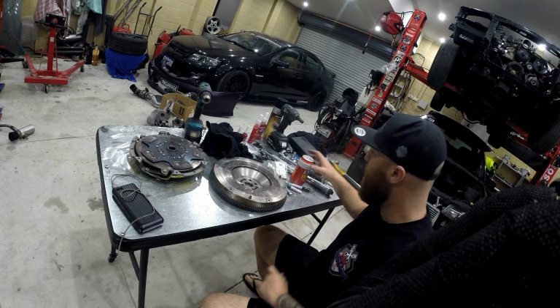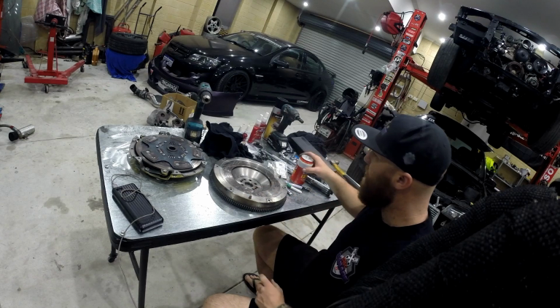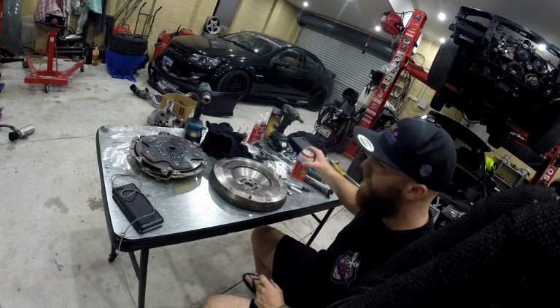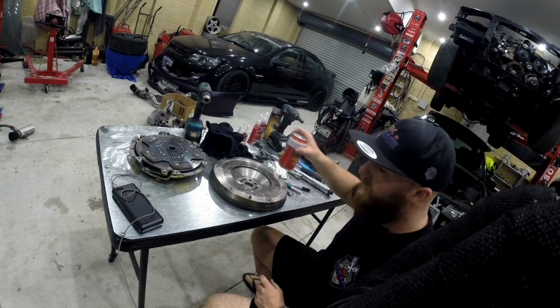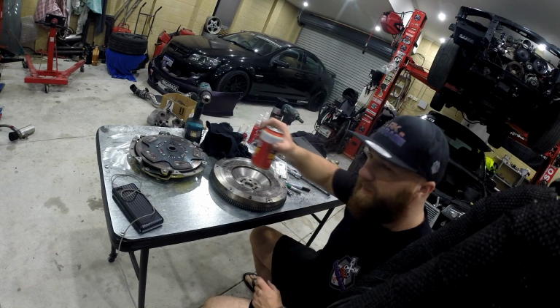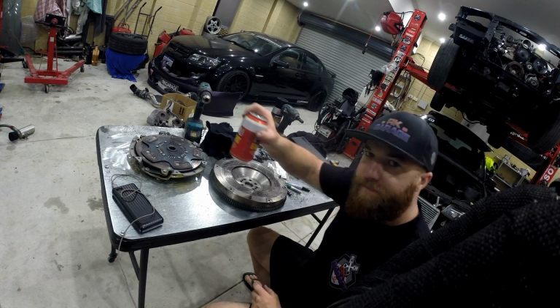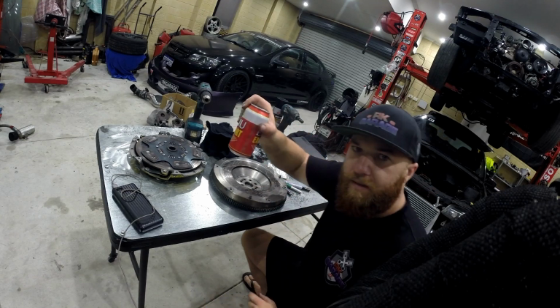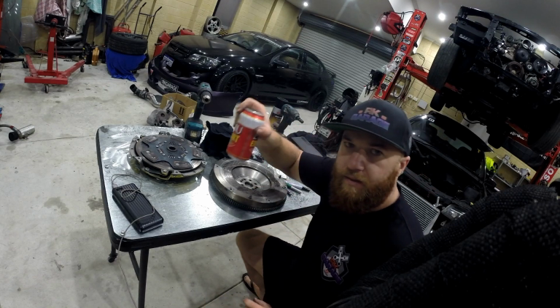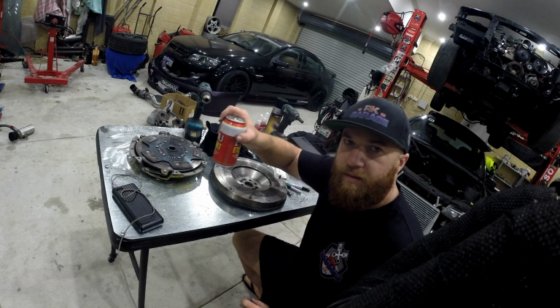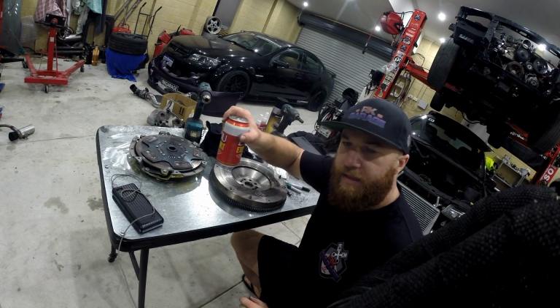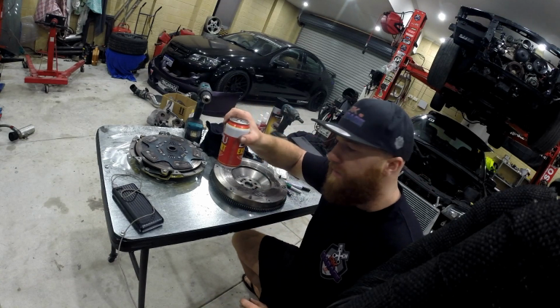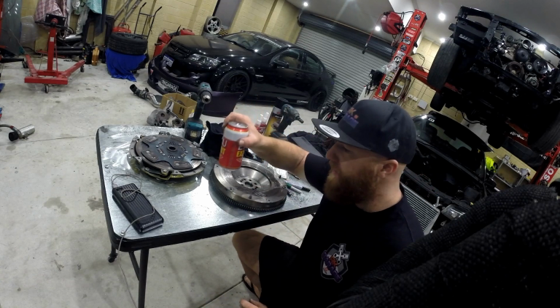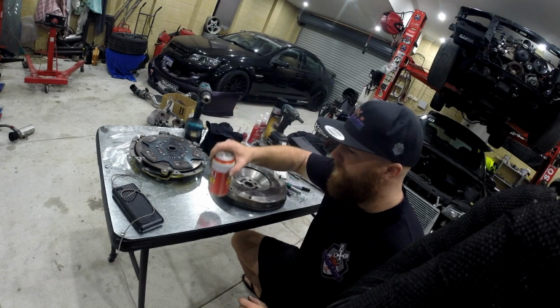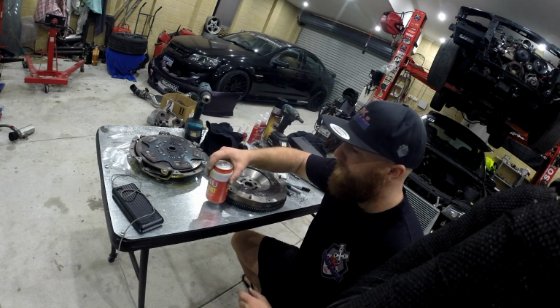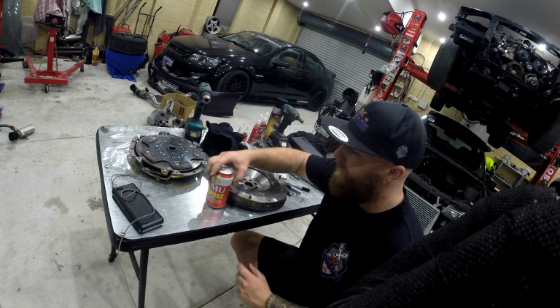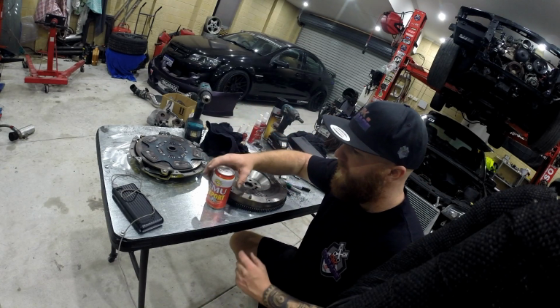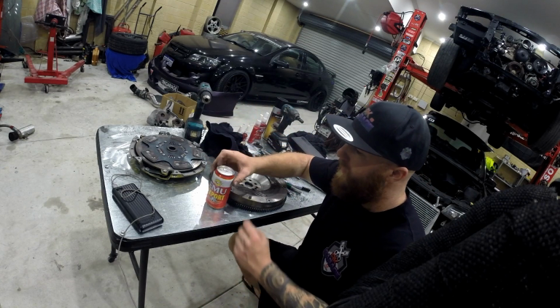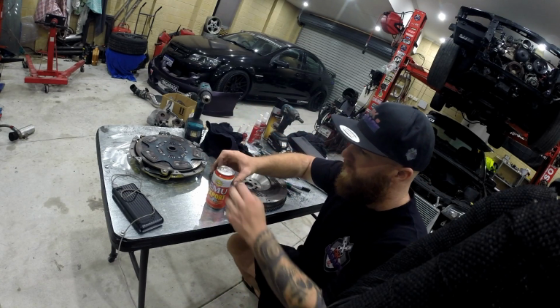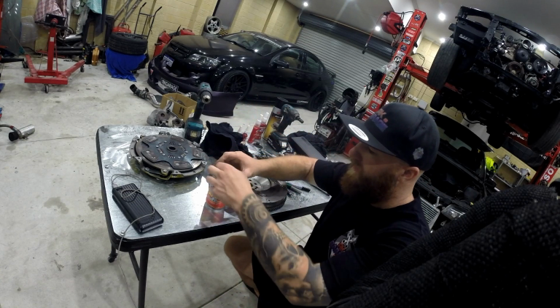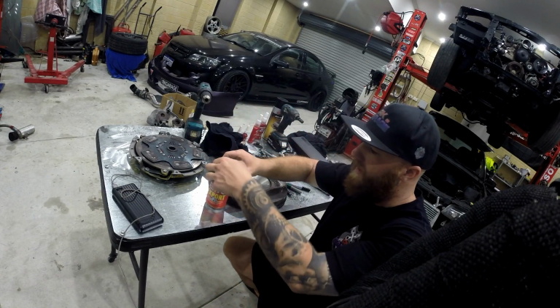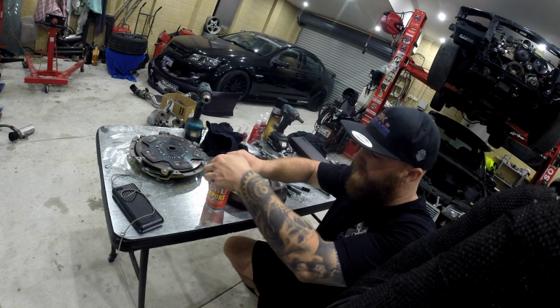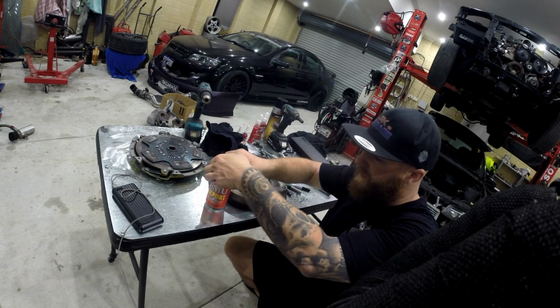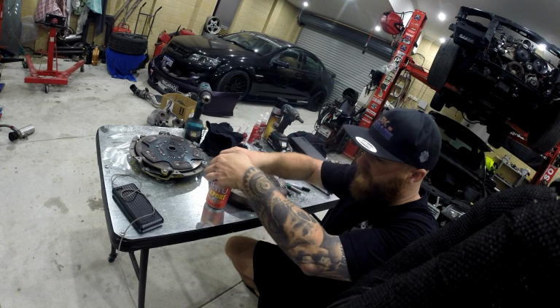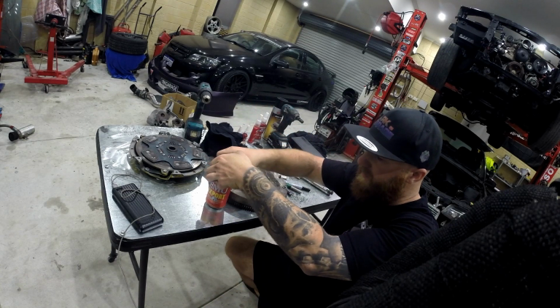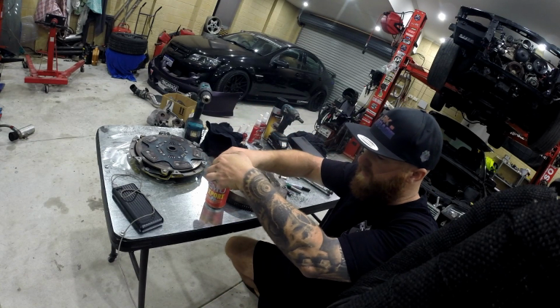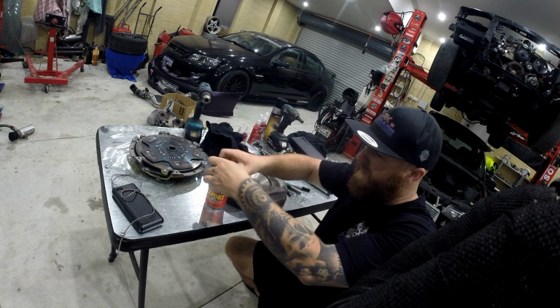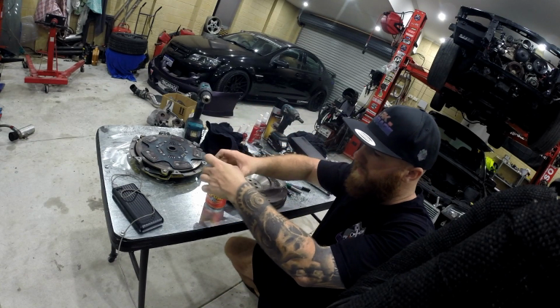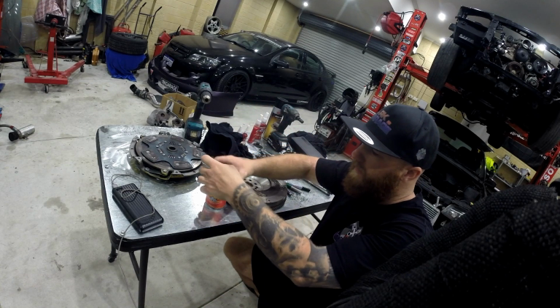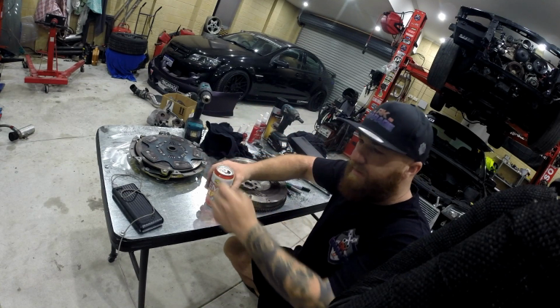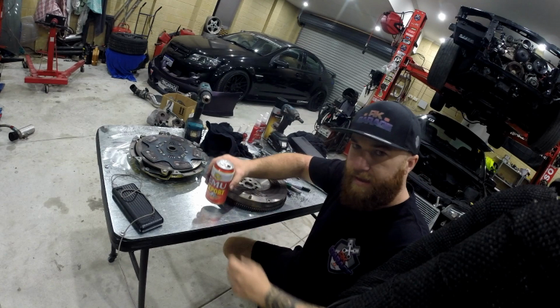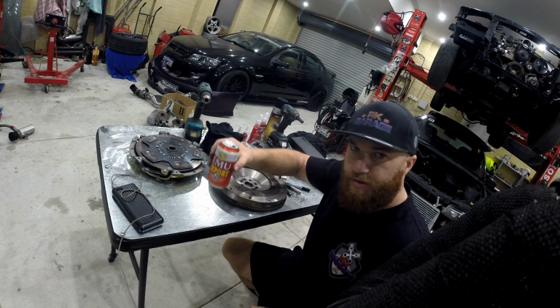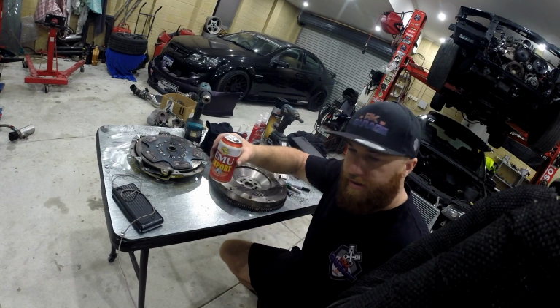Most importantly, if you need a beer, don't forget — have a drink.